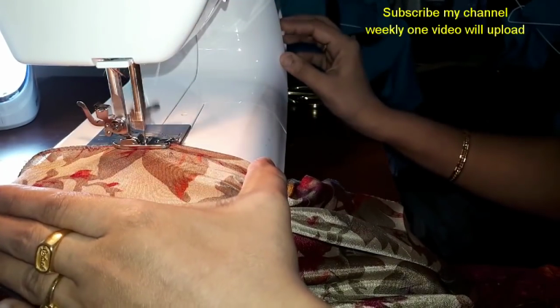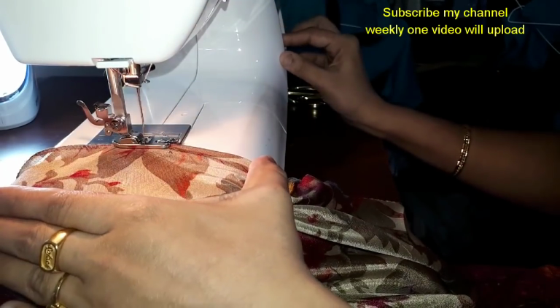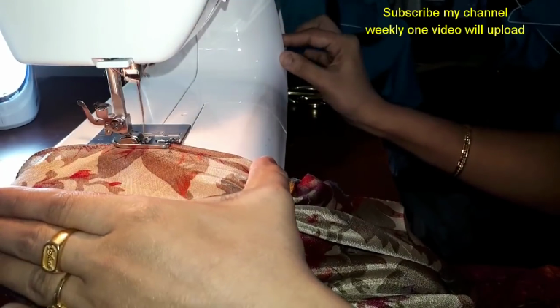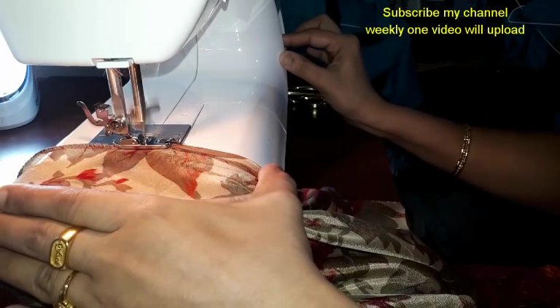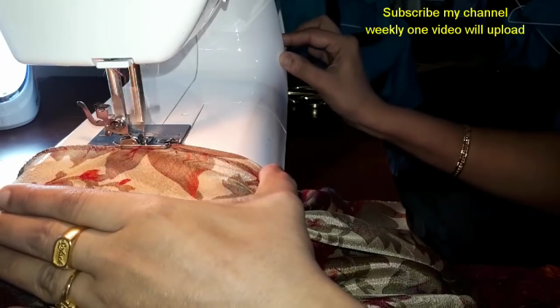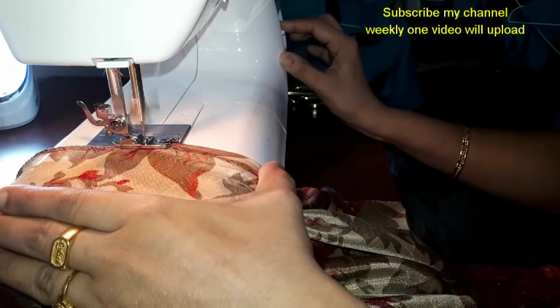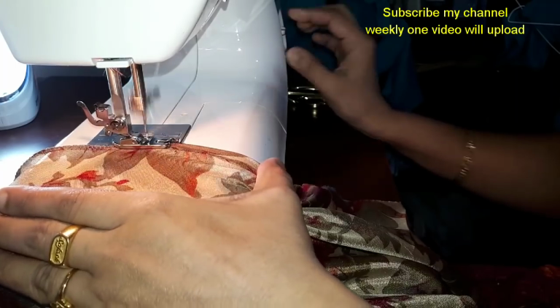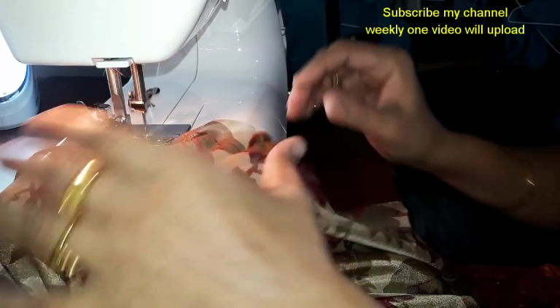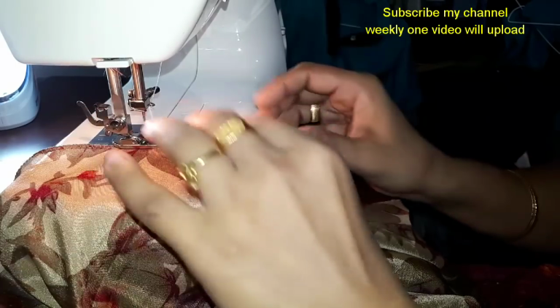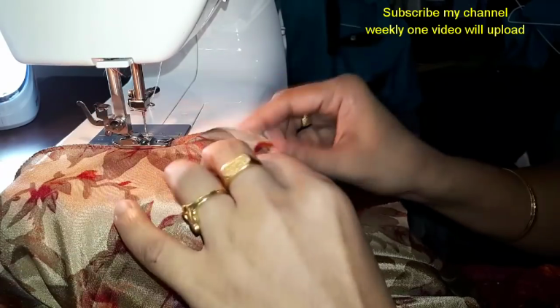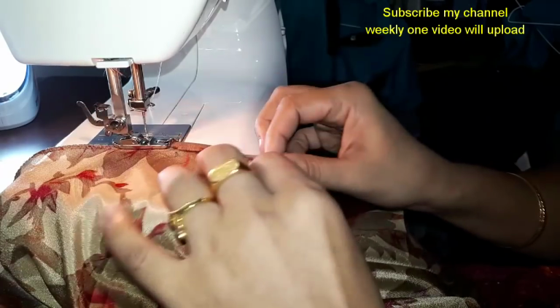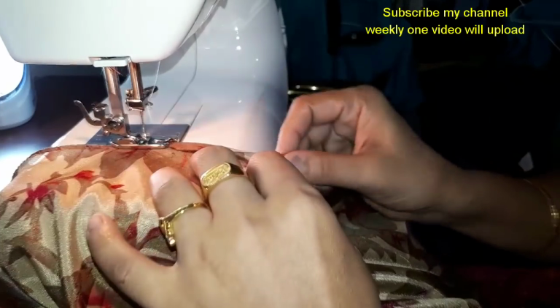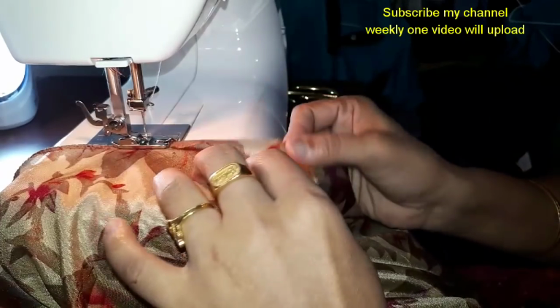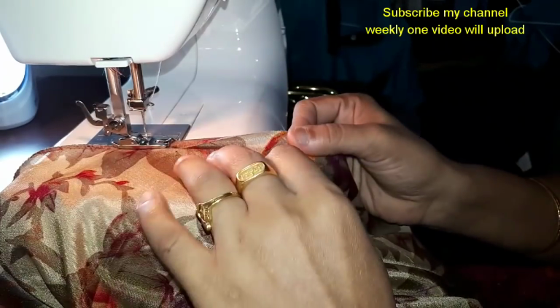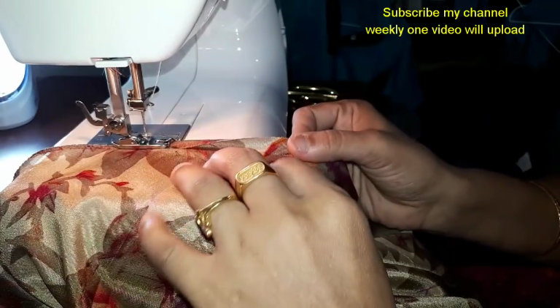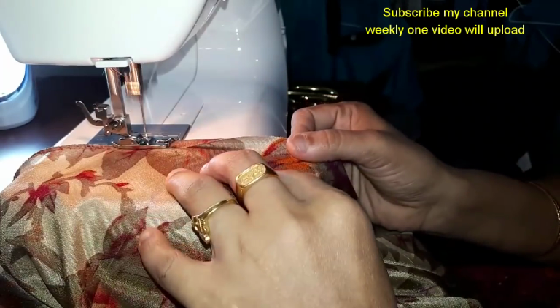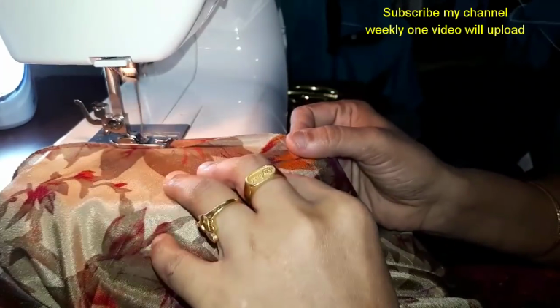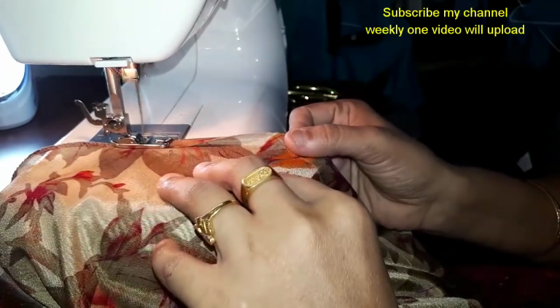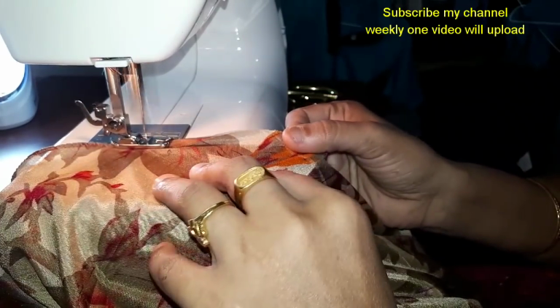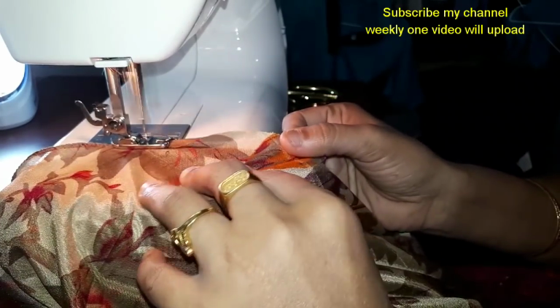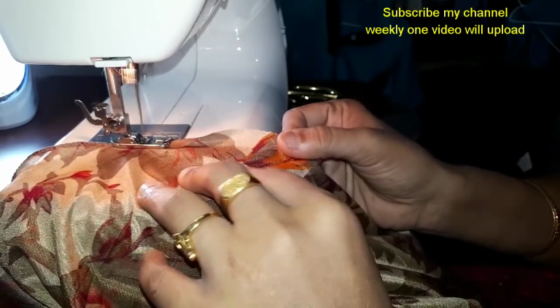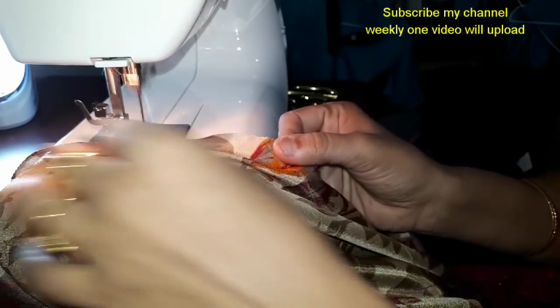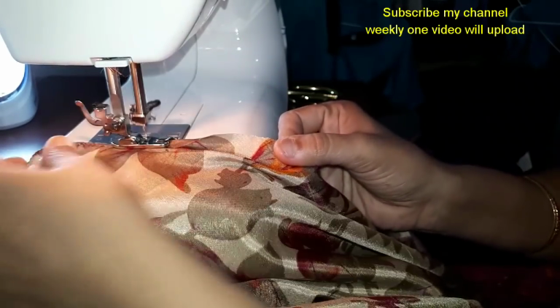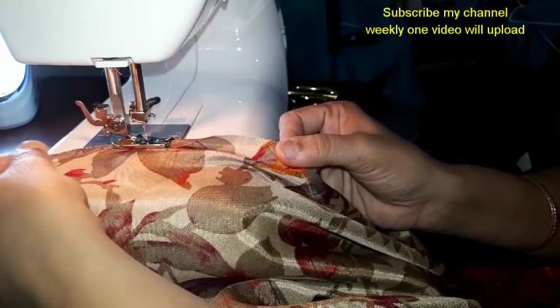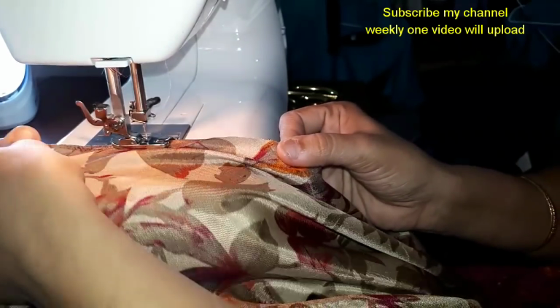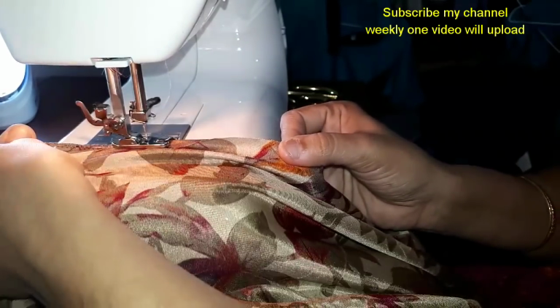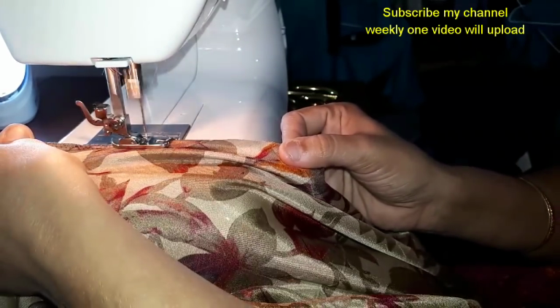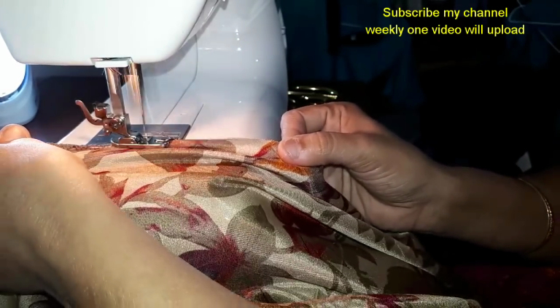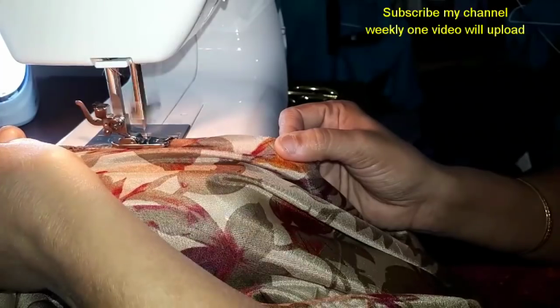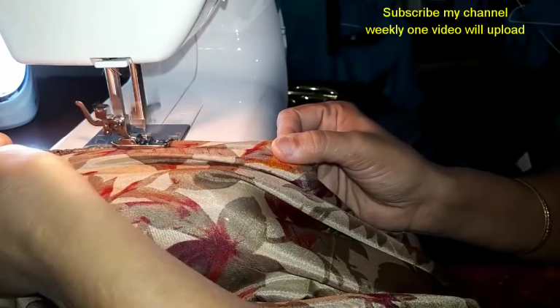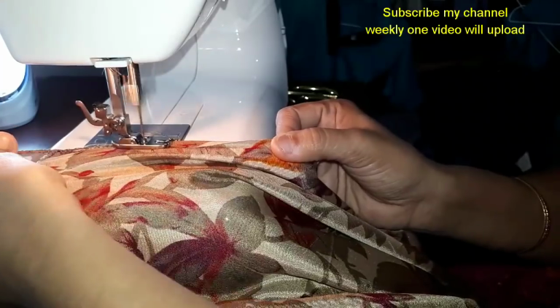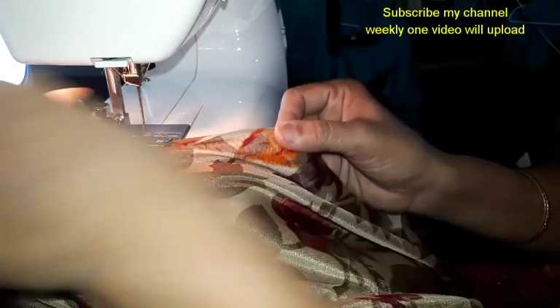Just a zigzag stitch. If you like this video, you can find it on the other side.